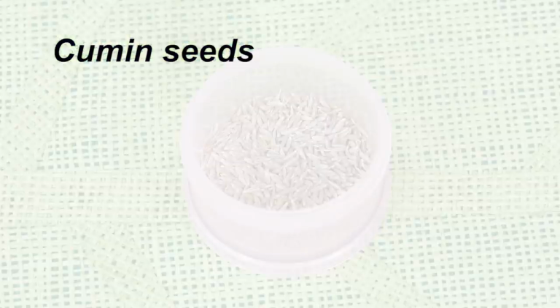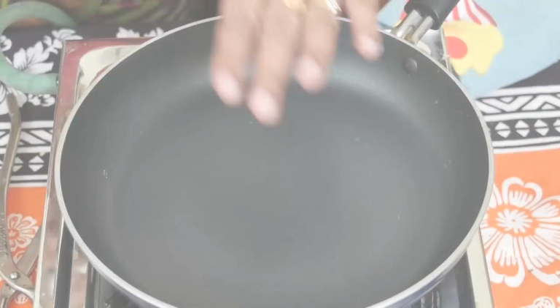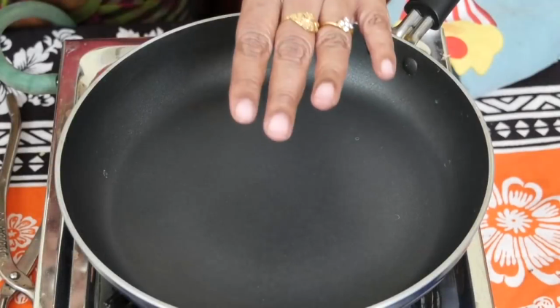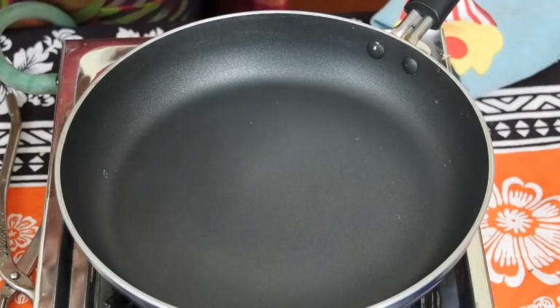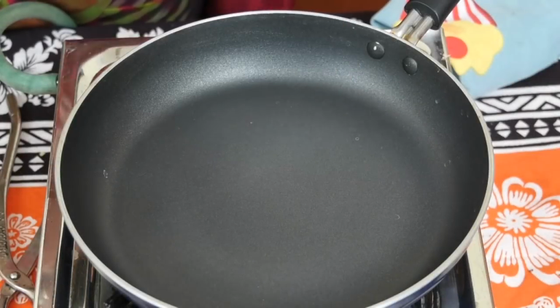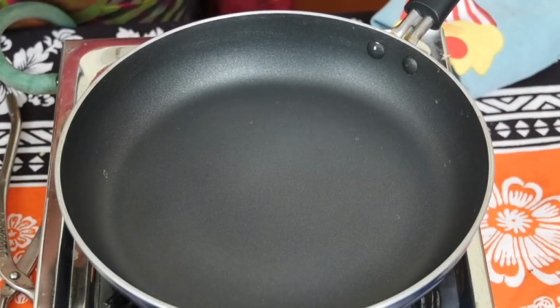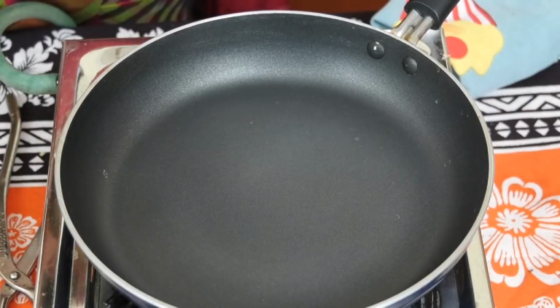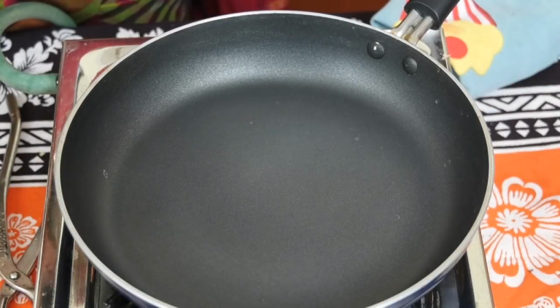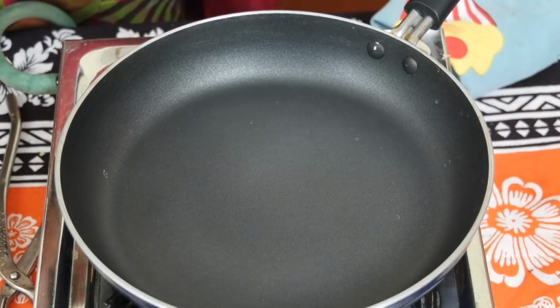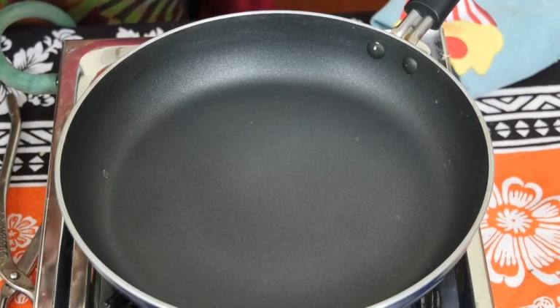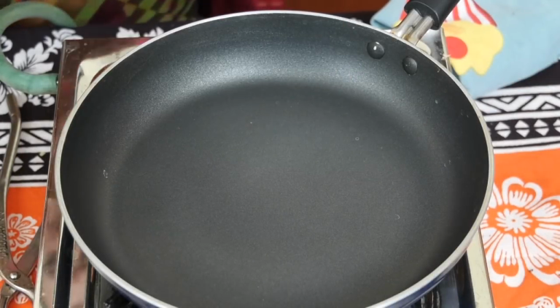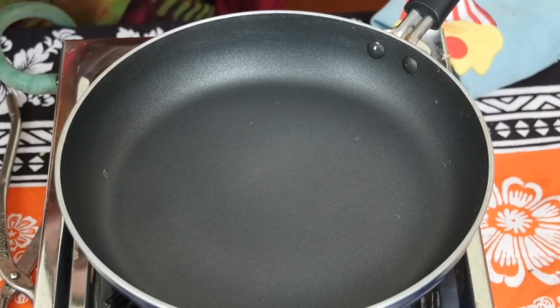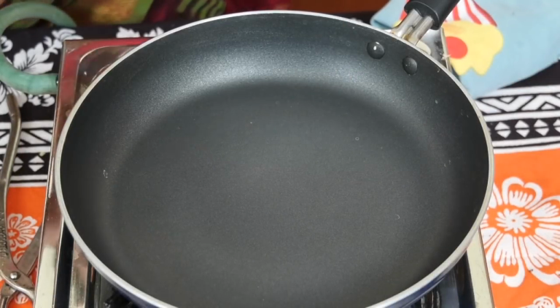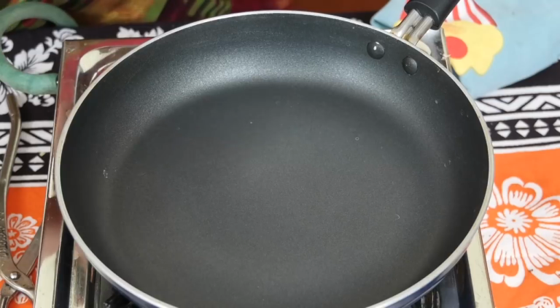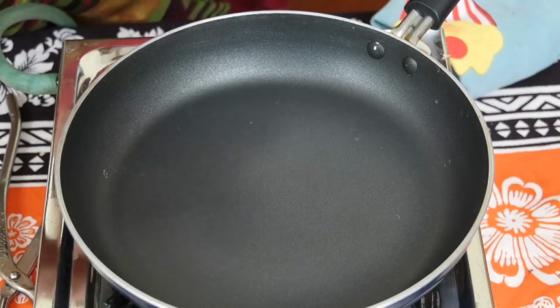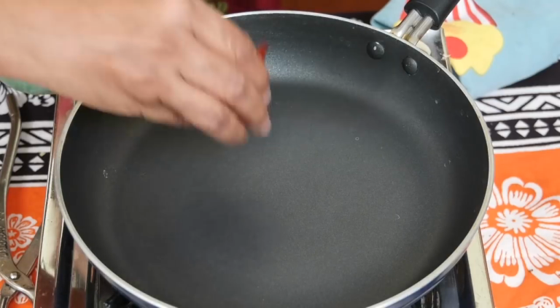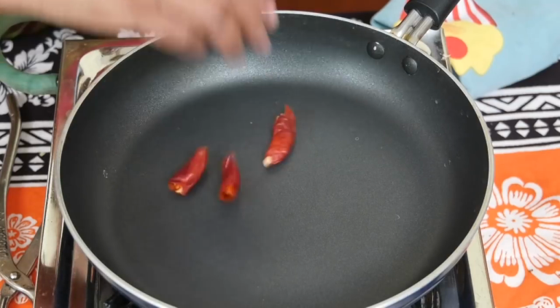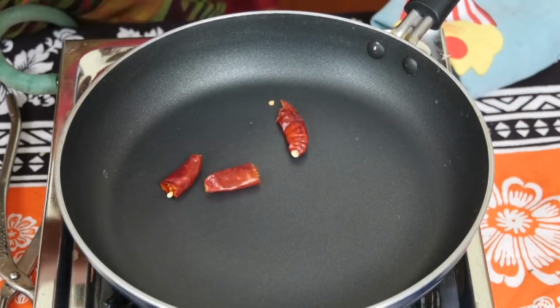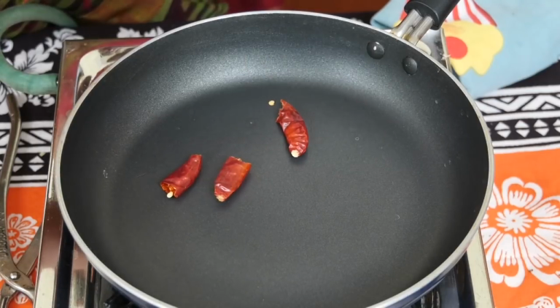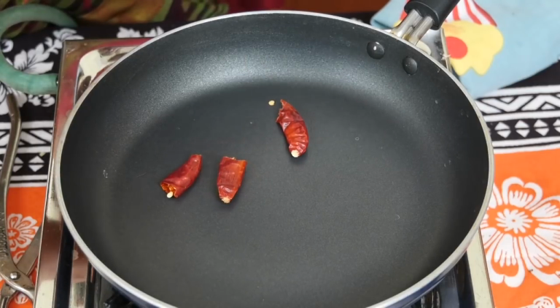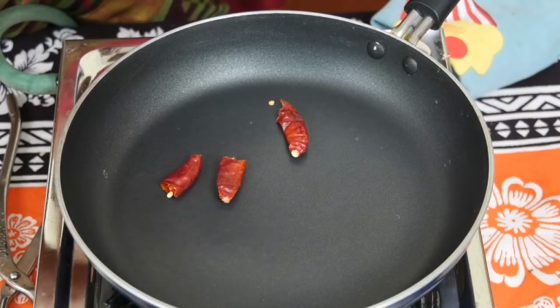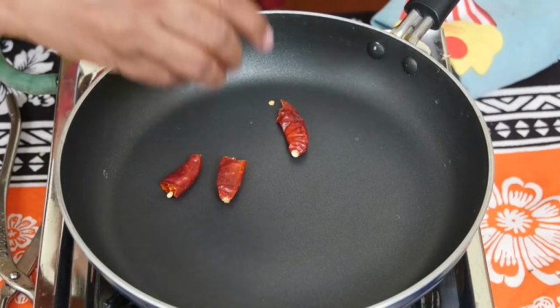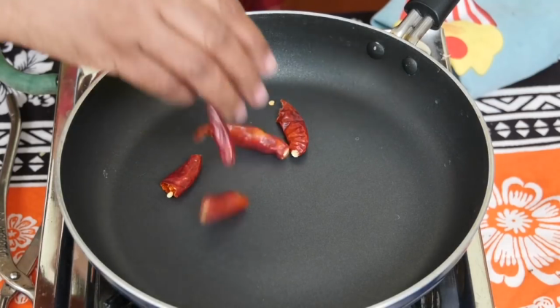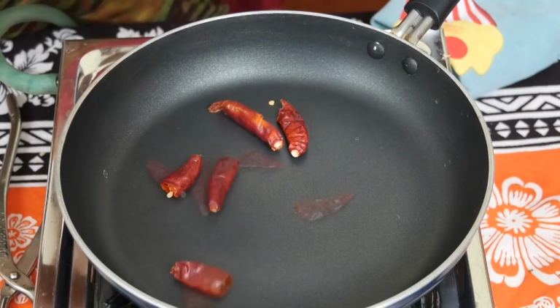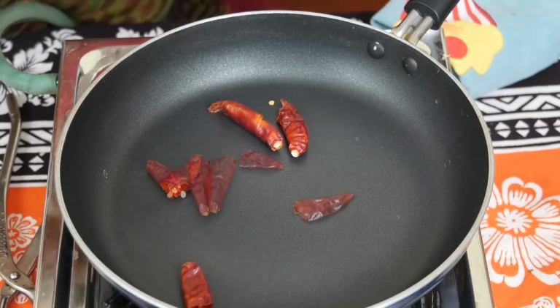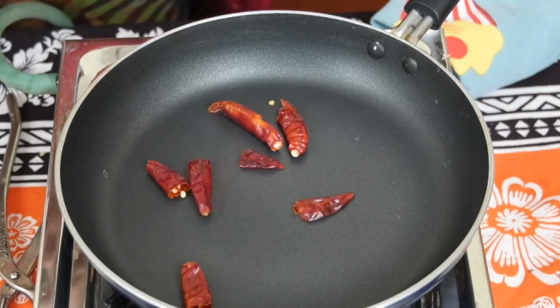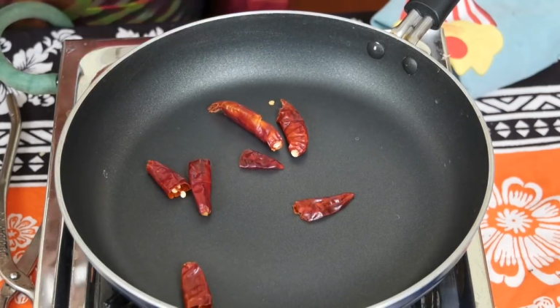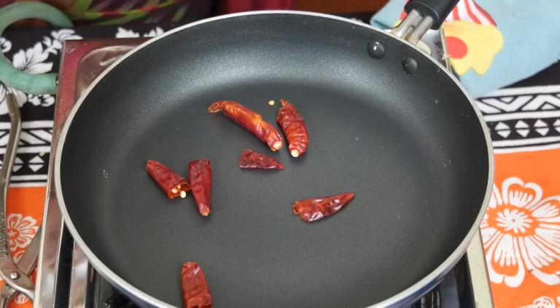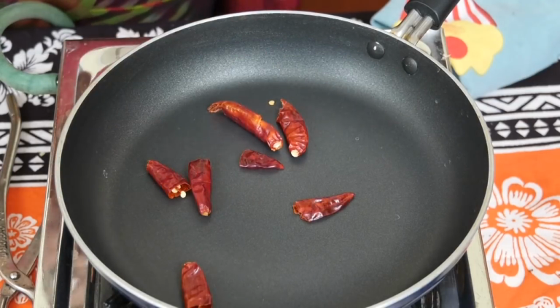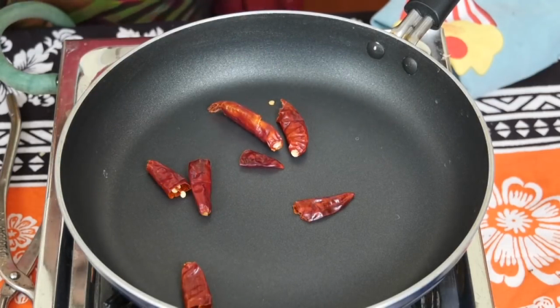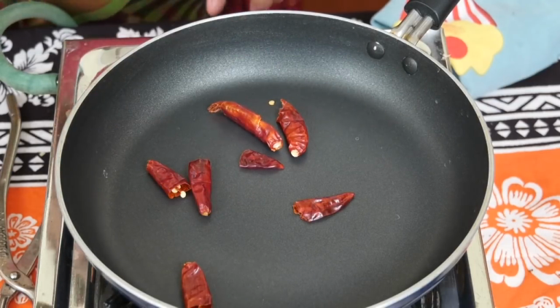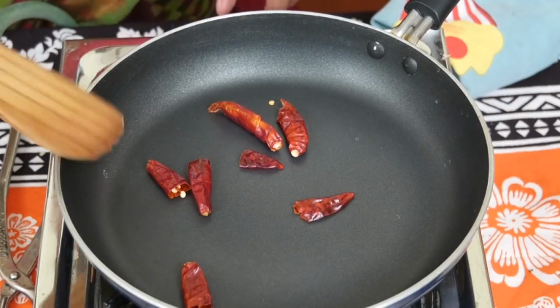After it is finished, add the ingredients into the mix and combine them together.